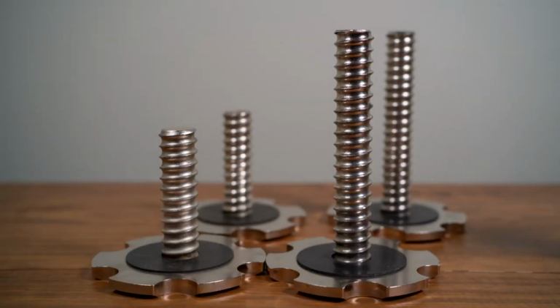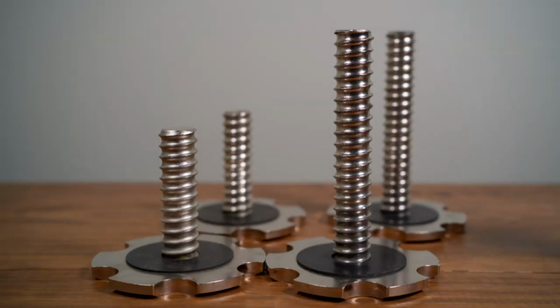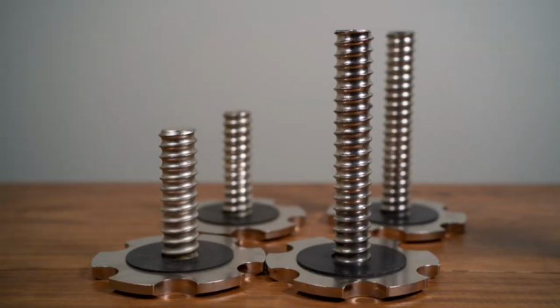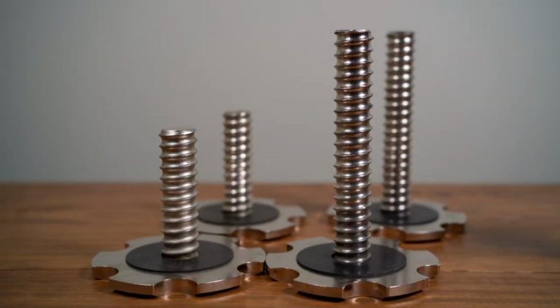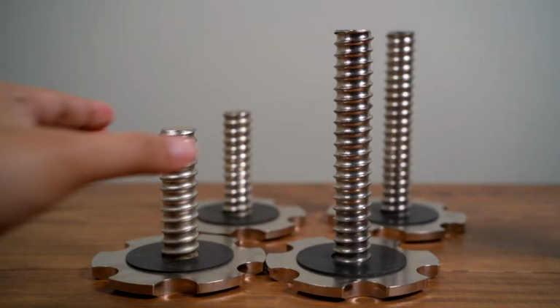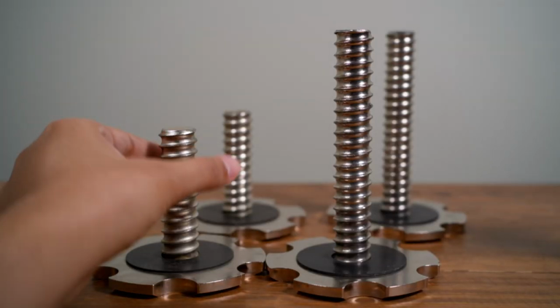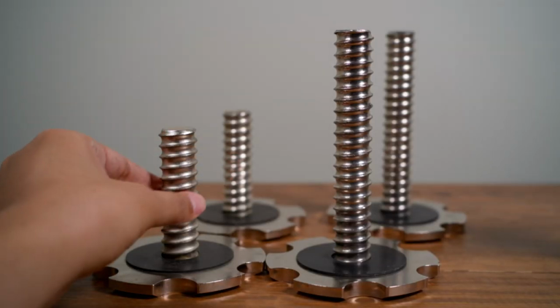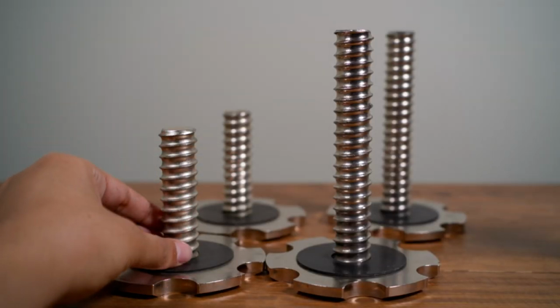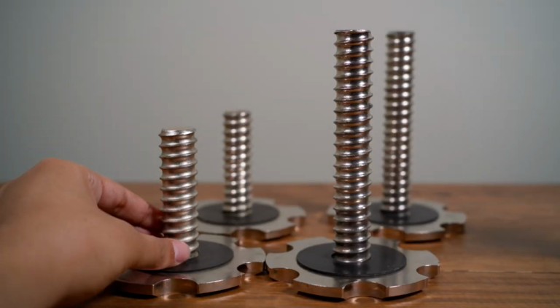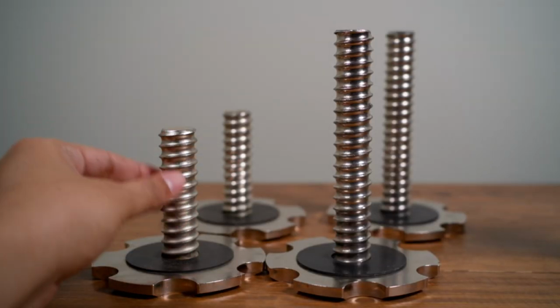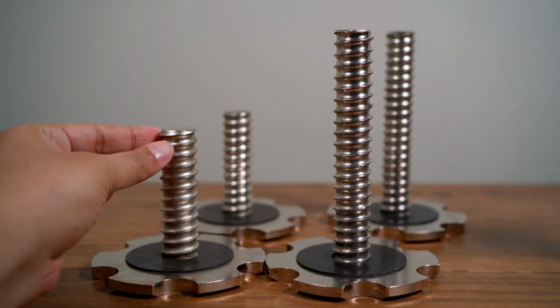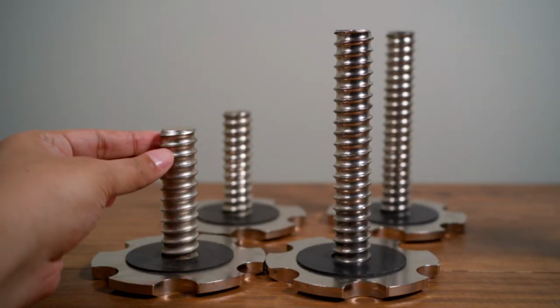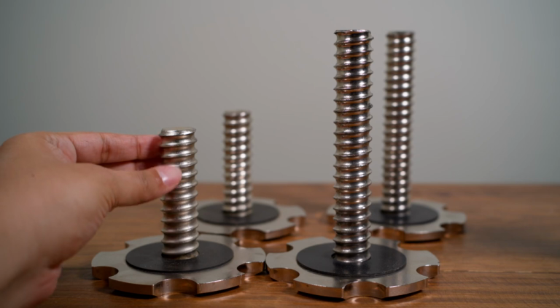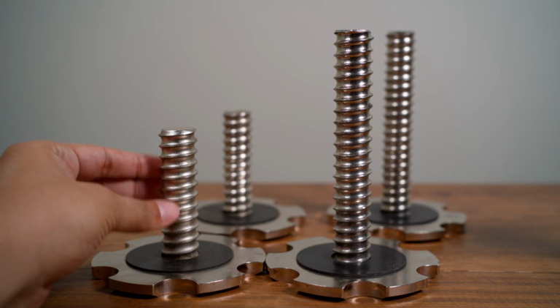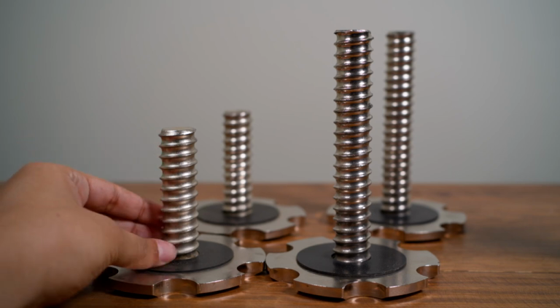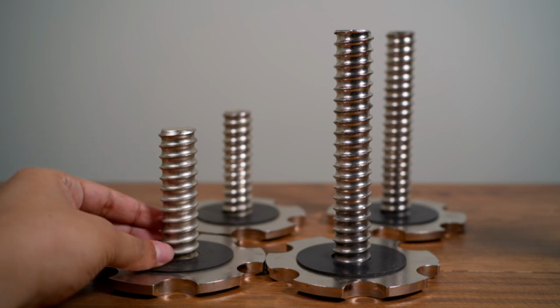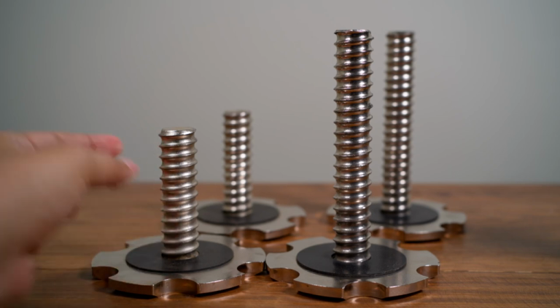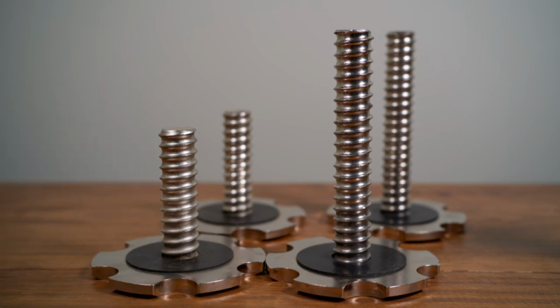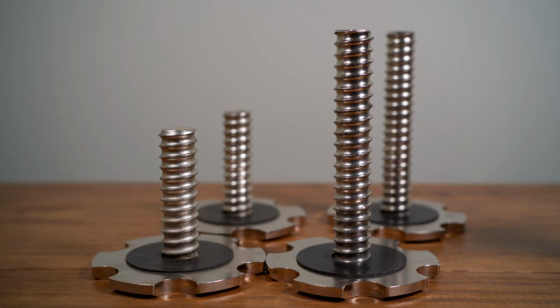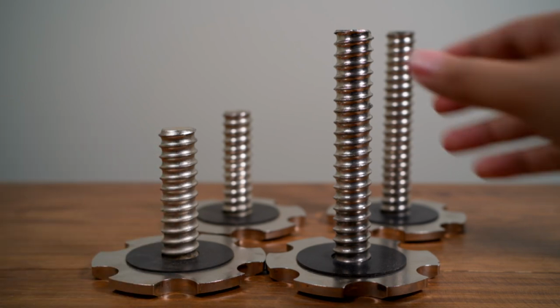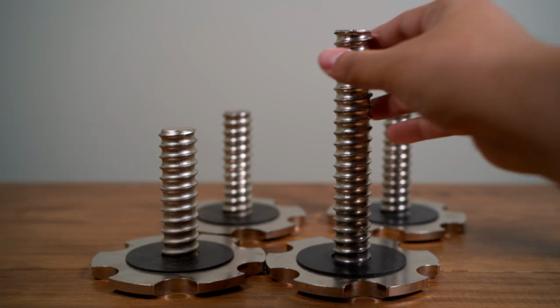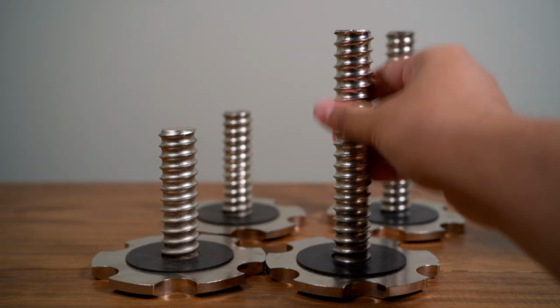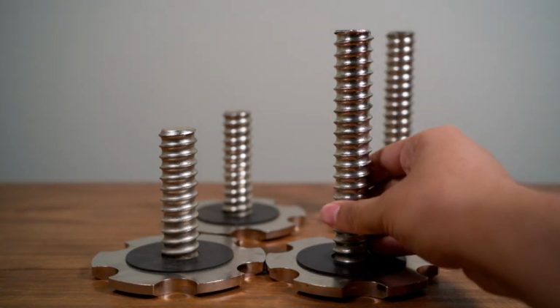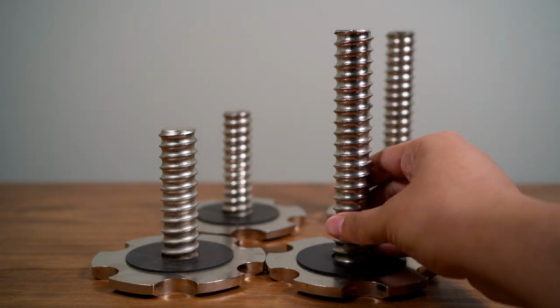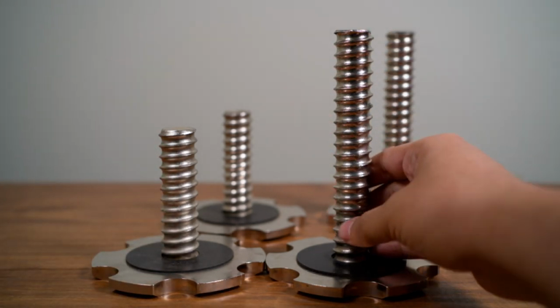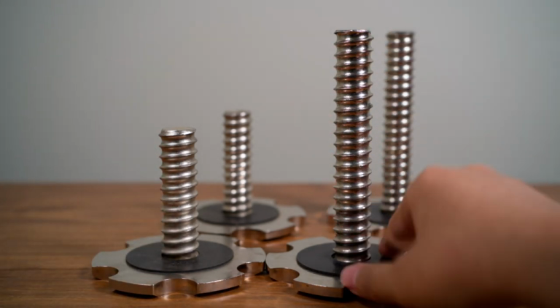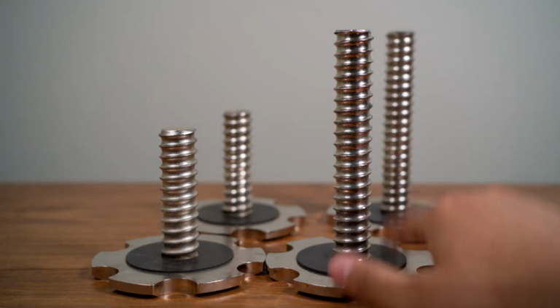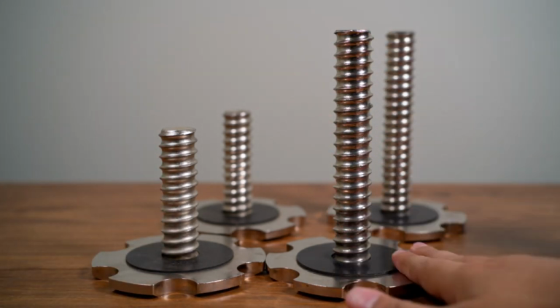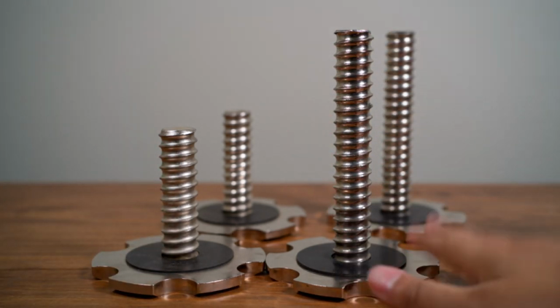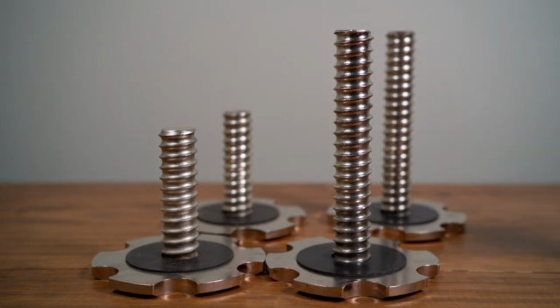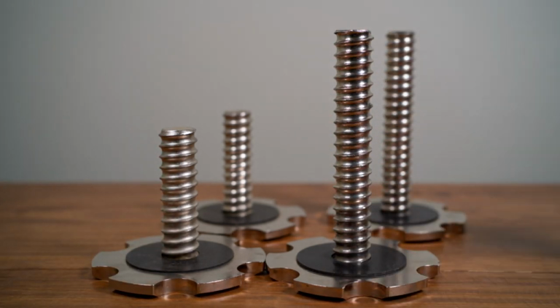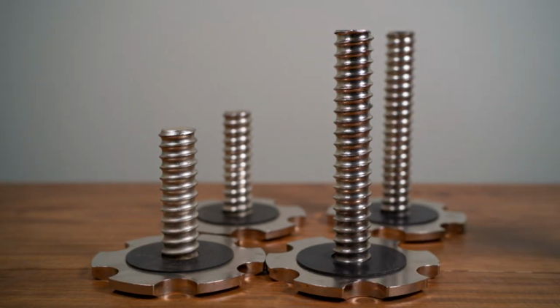There are two sets of screws: the short ones that go from 5 to 60 pounds, and the long ones that go from 65 to 120 pounds.